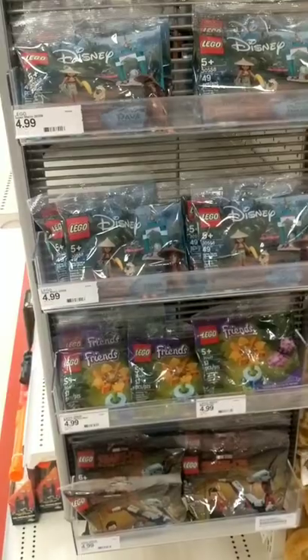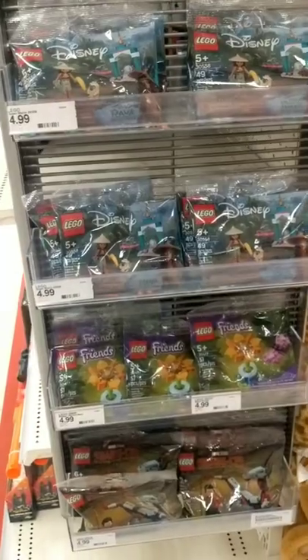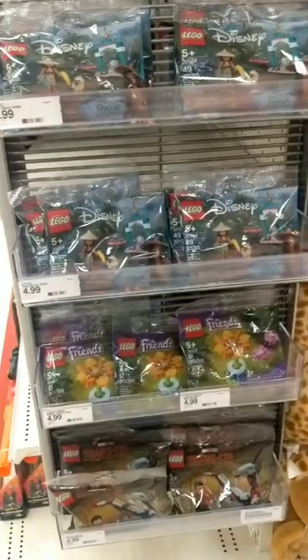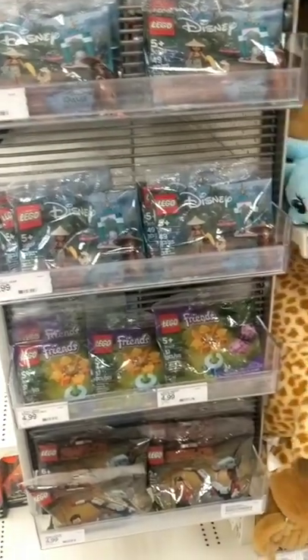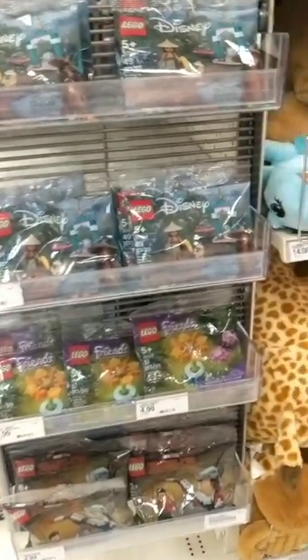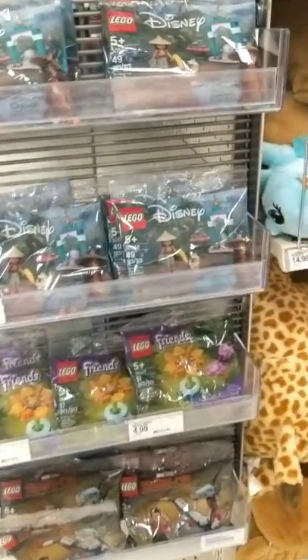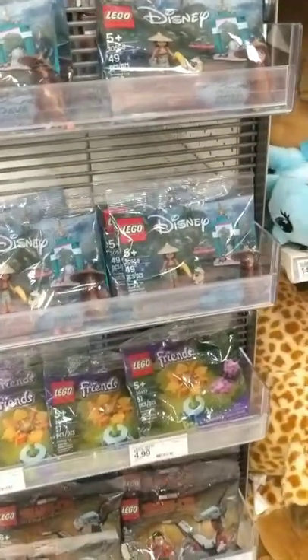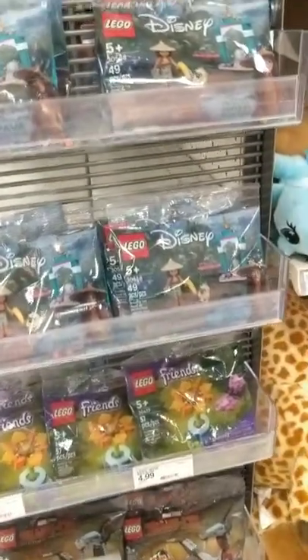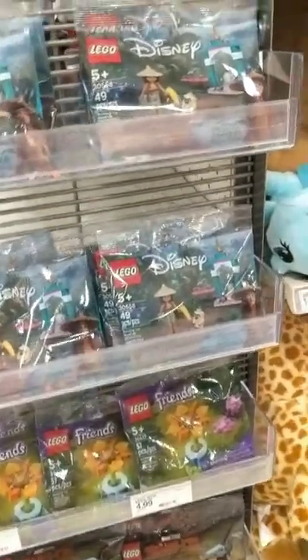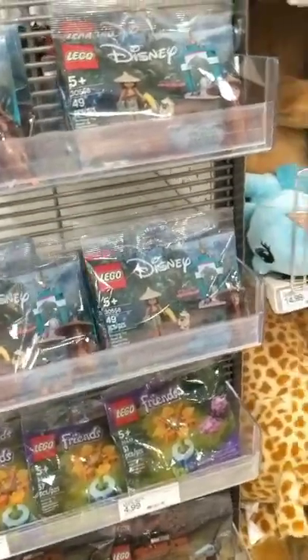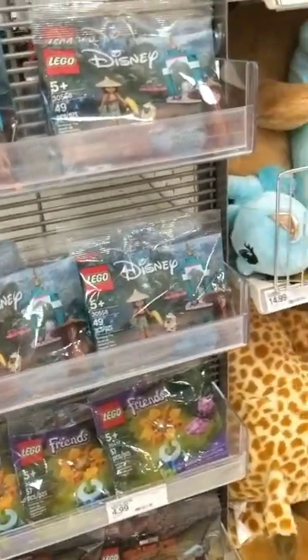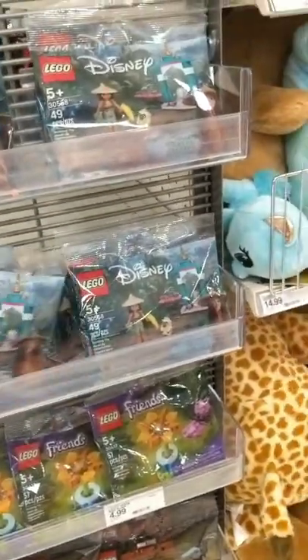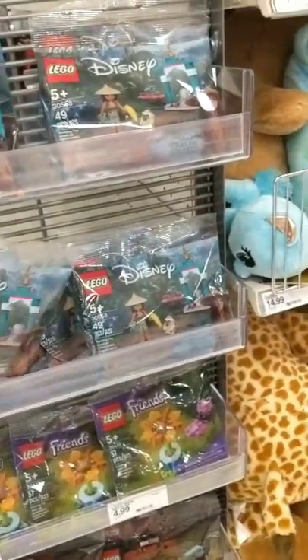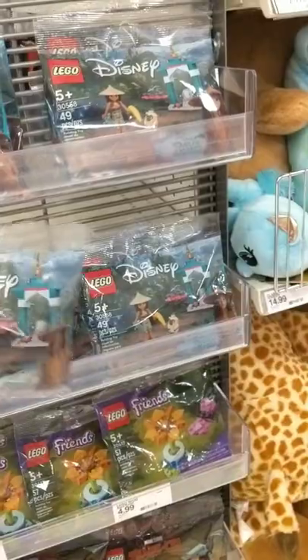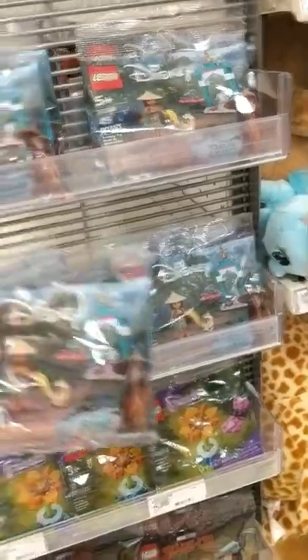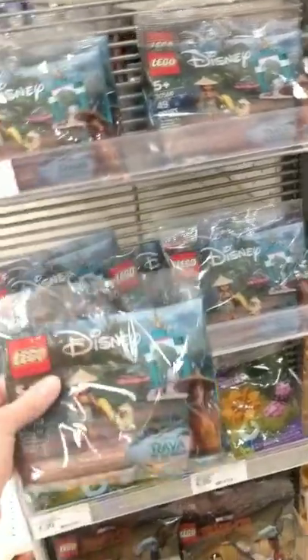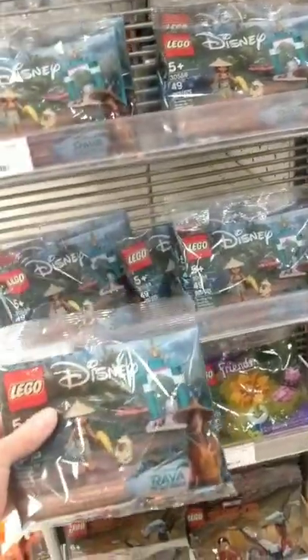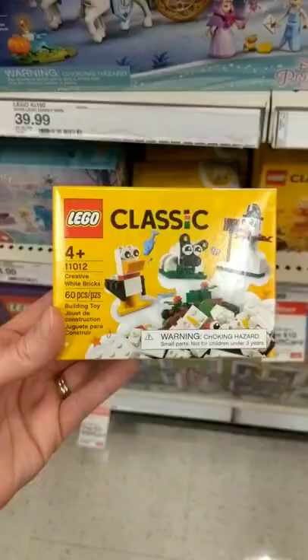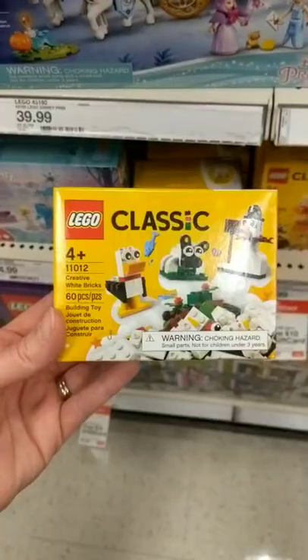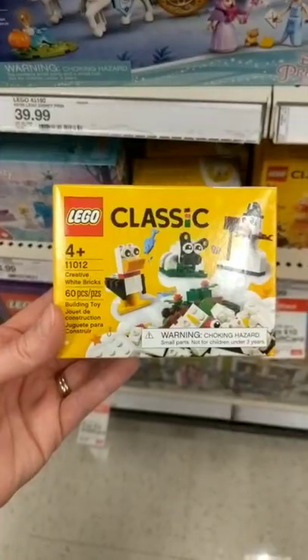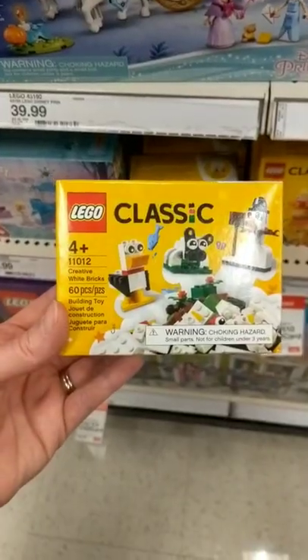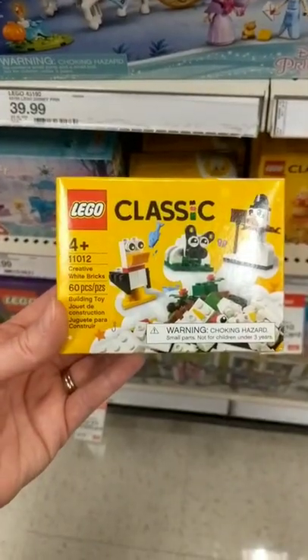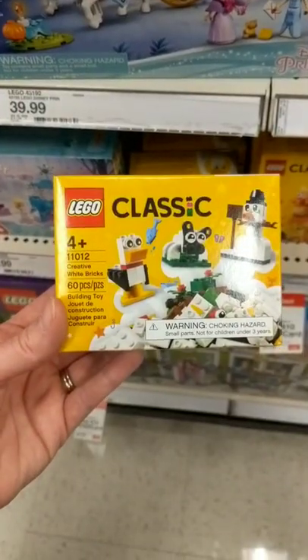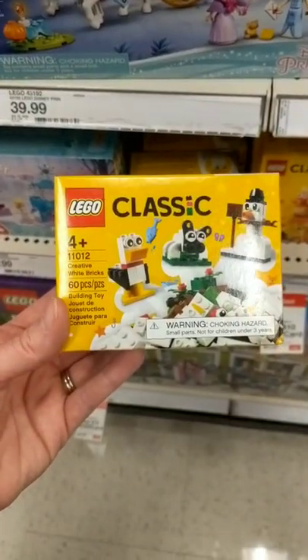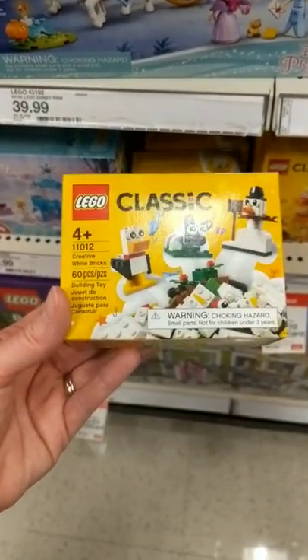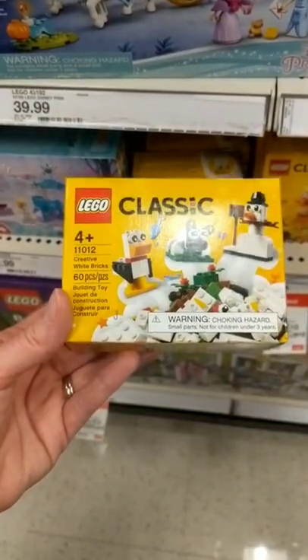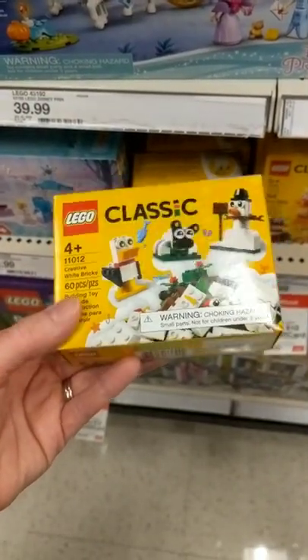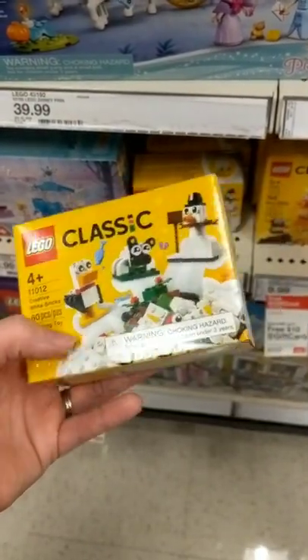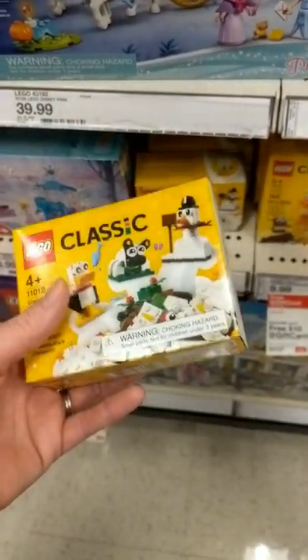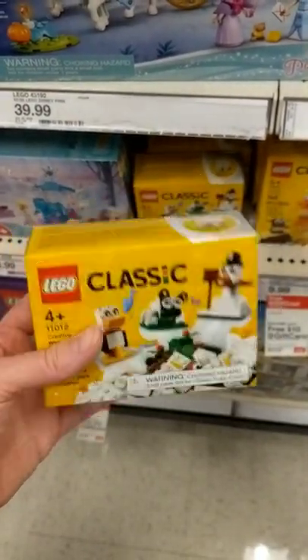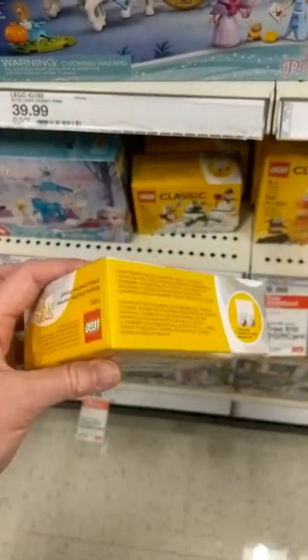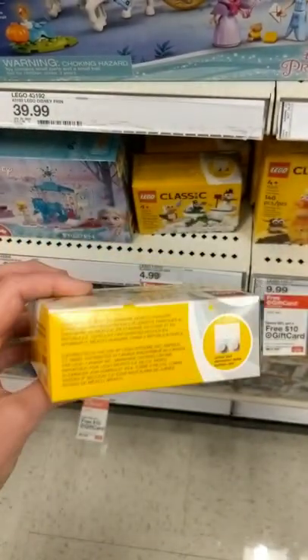Legos are always good. These are my favorite packages. Also a good option are these Lego classic boxes.